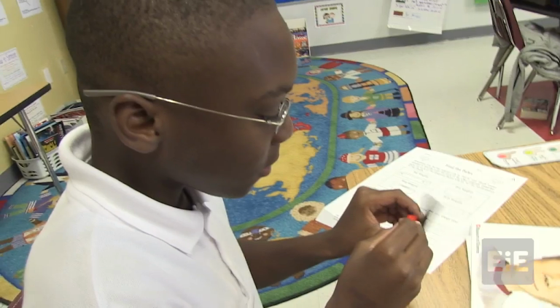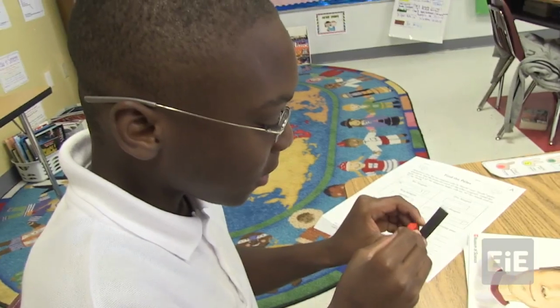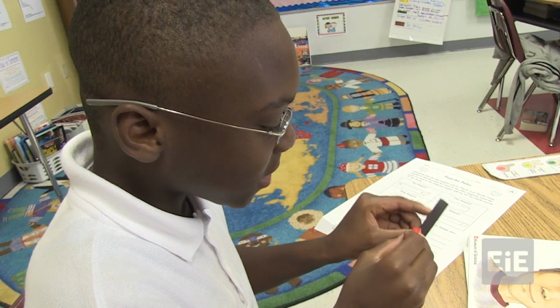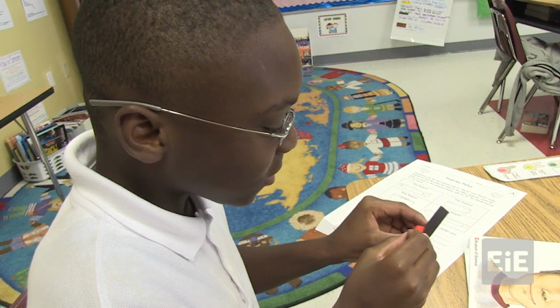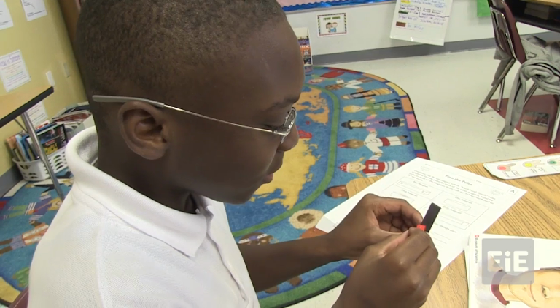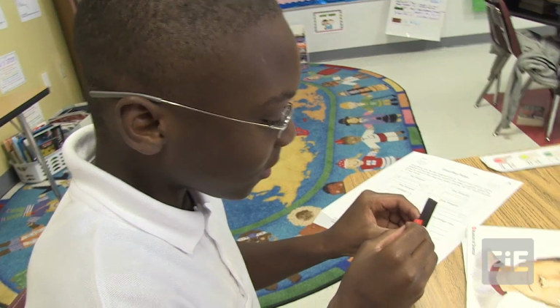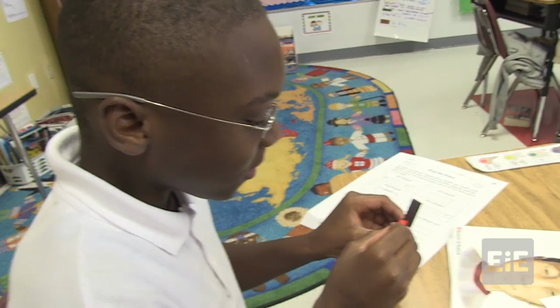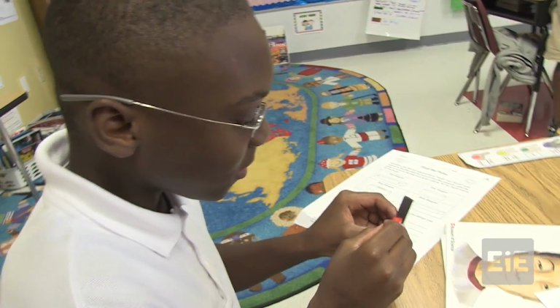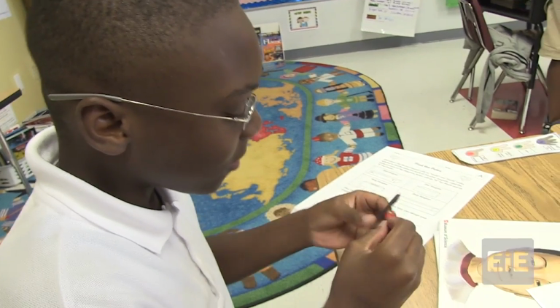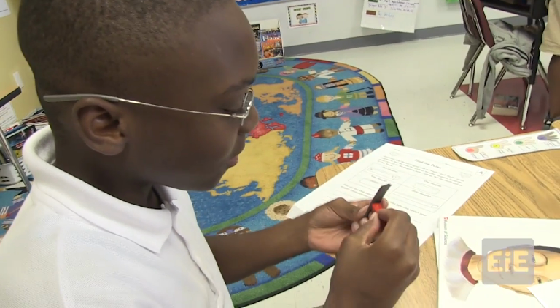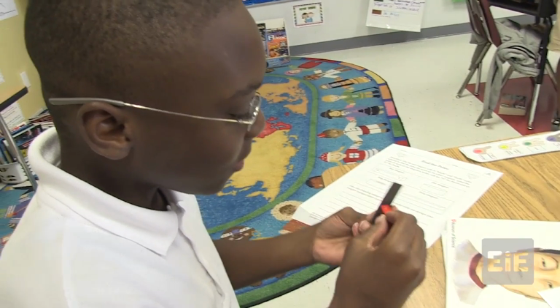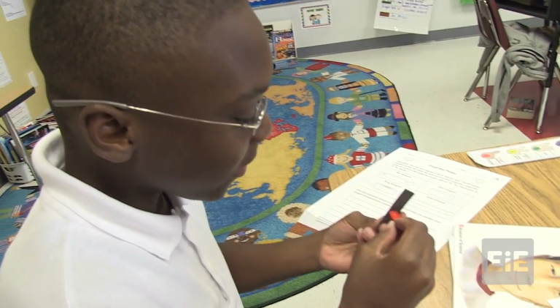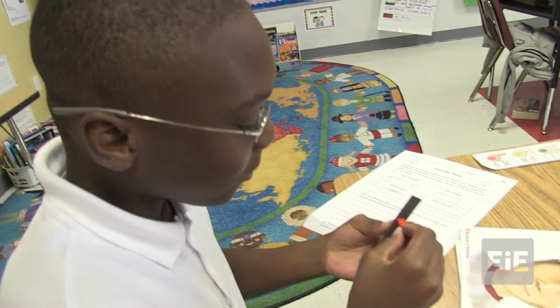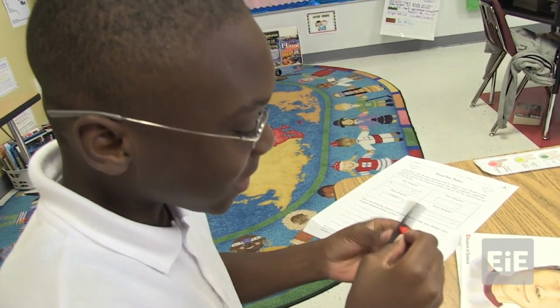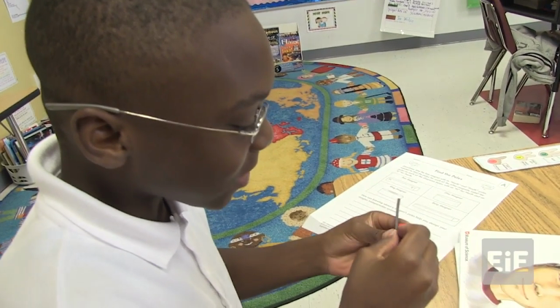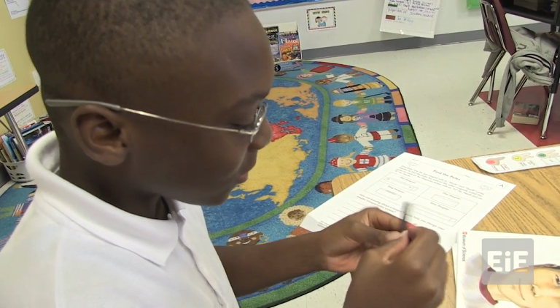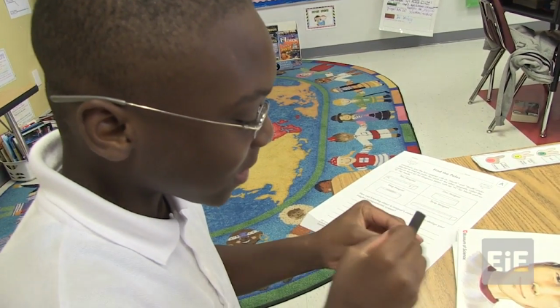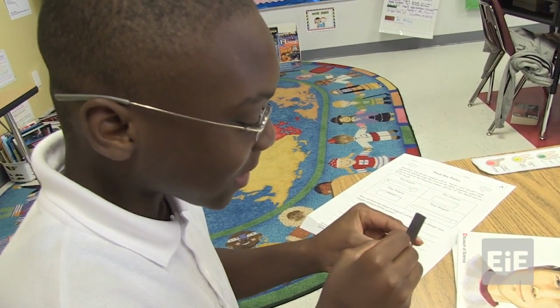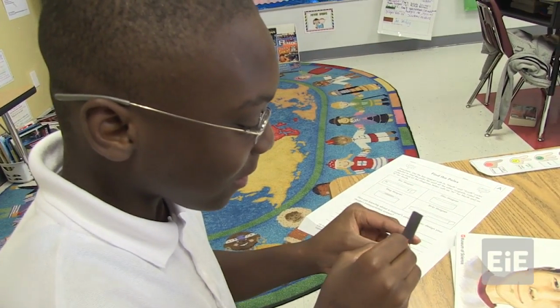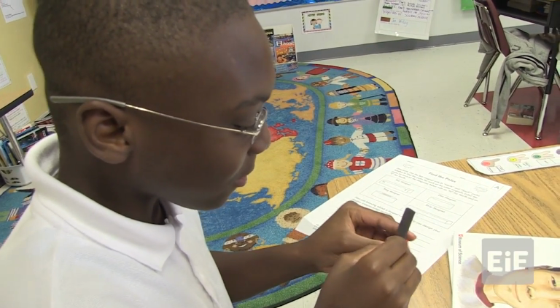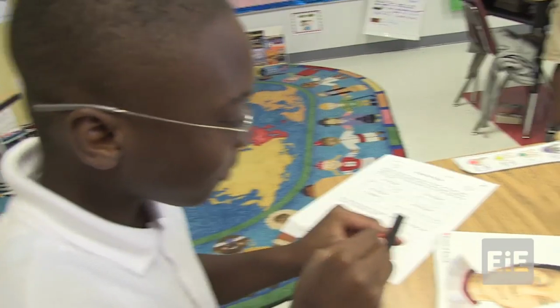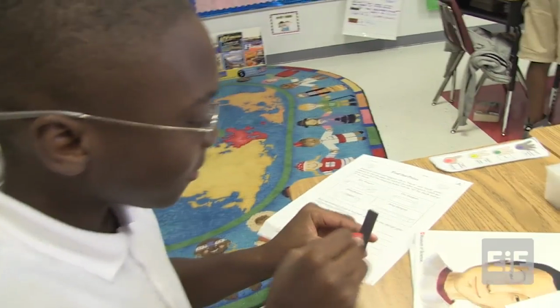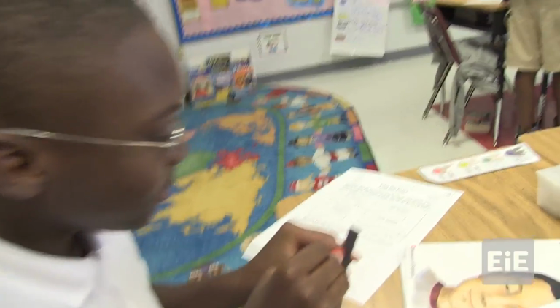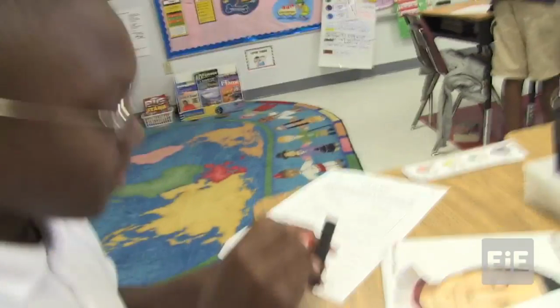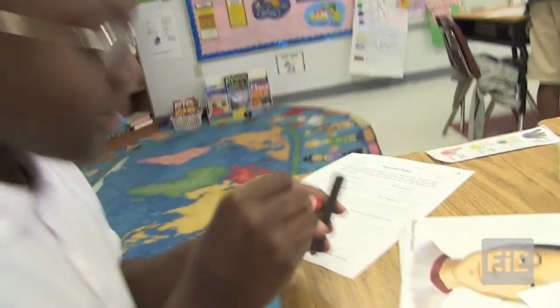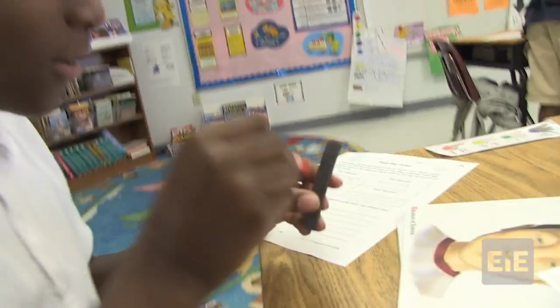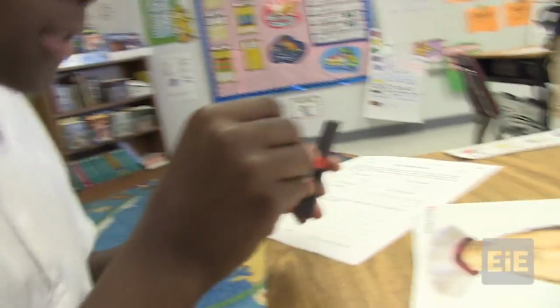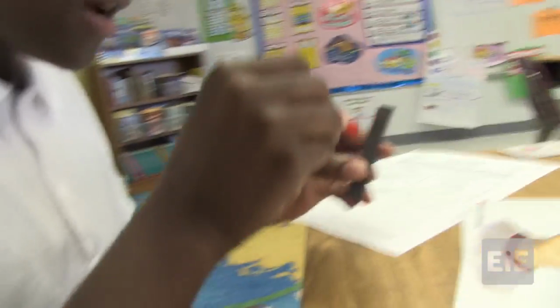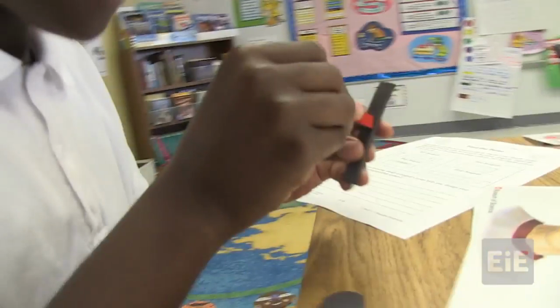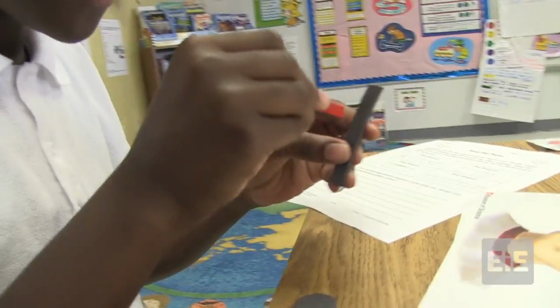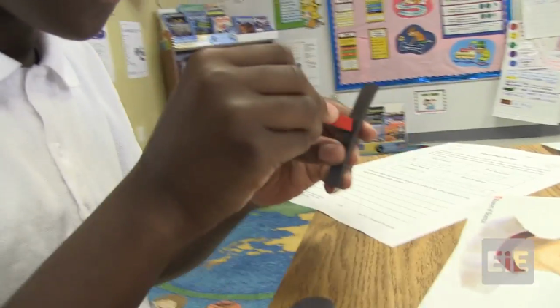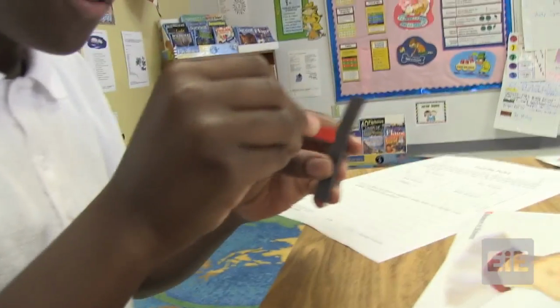This is north. Wait, no. This is north. This is south. So the top is north.